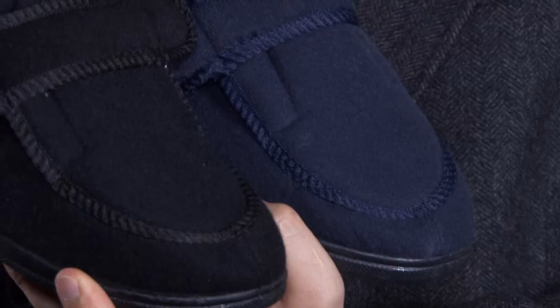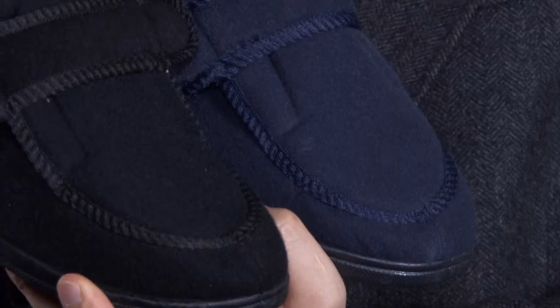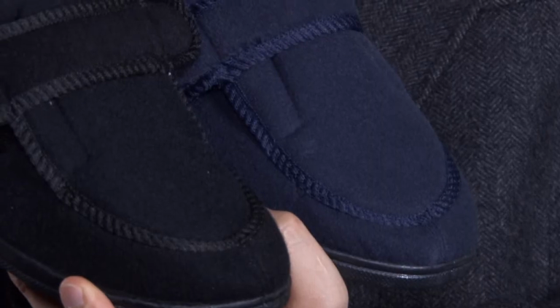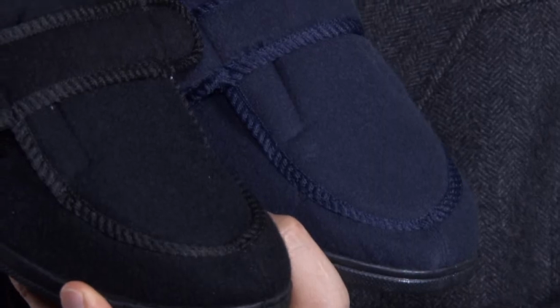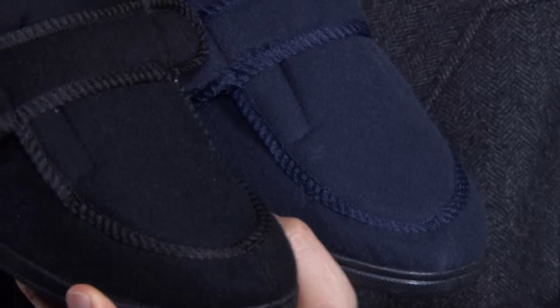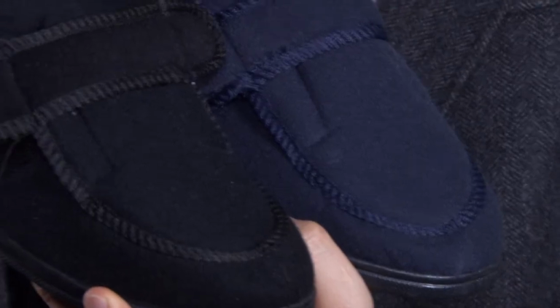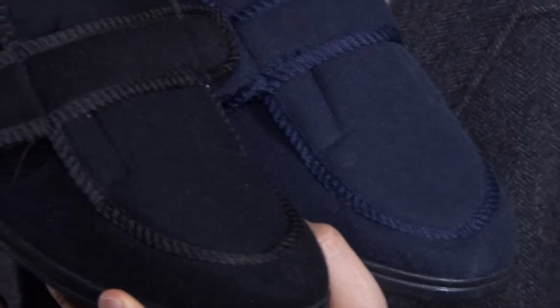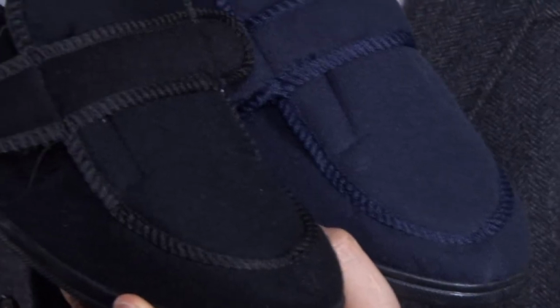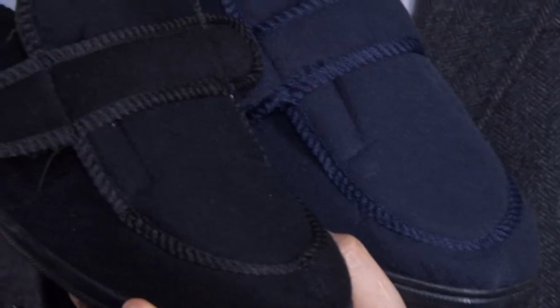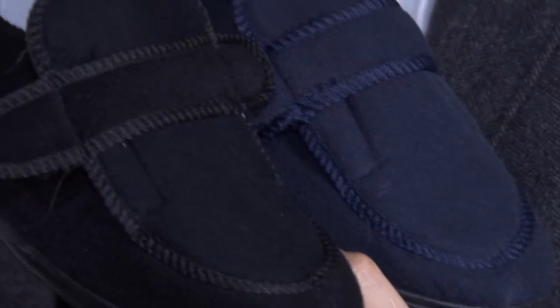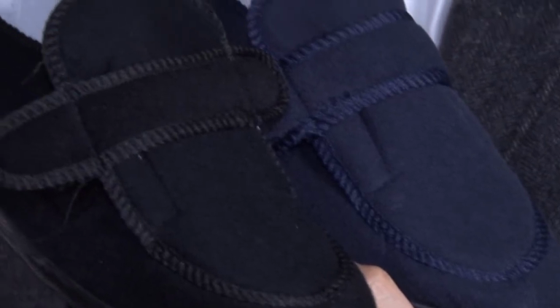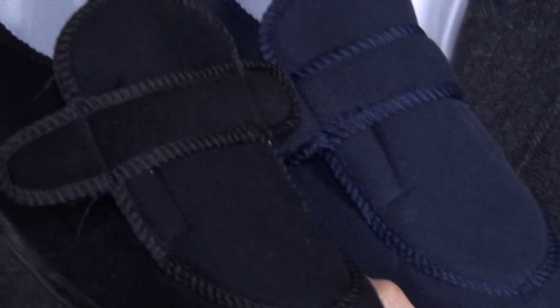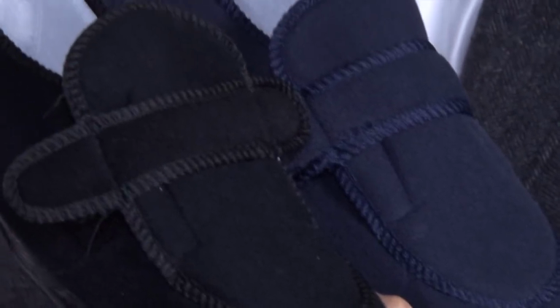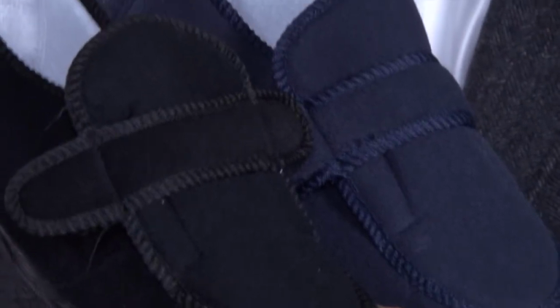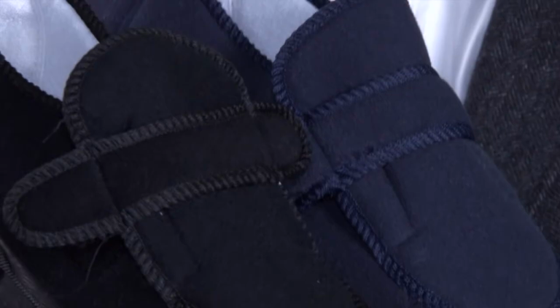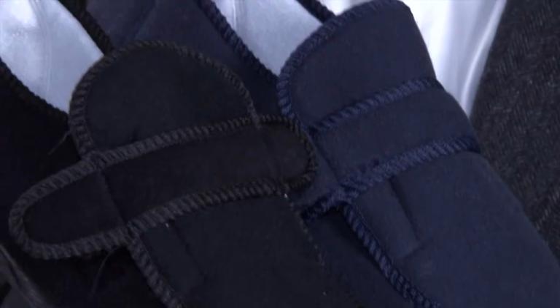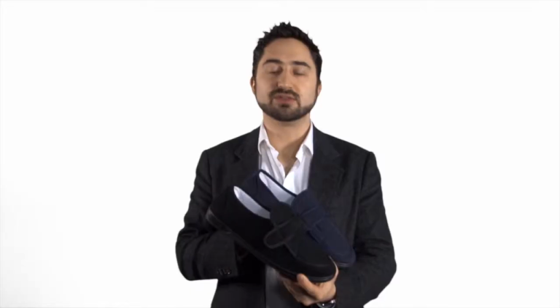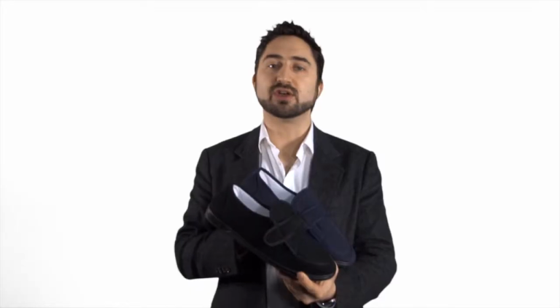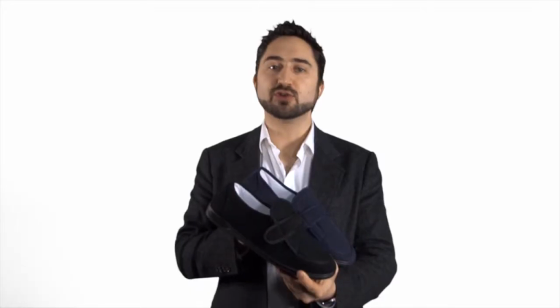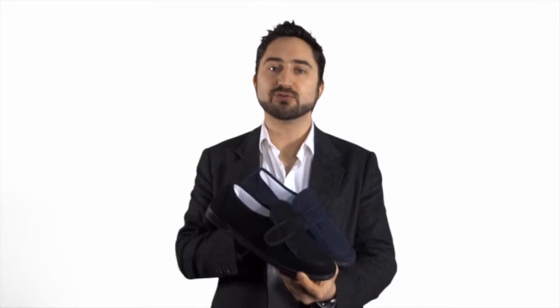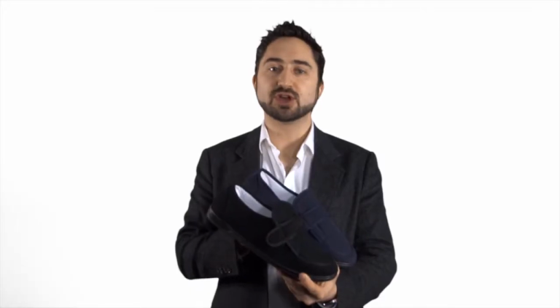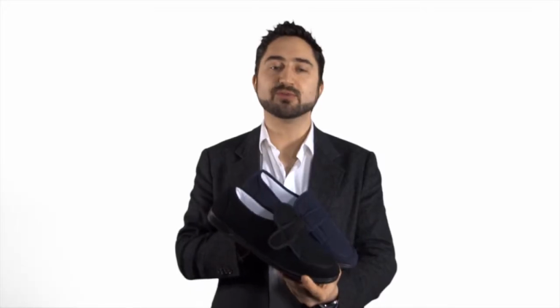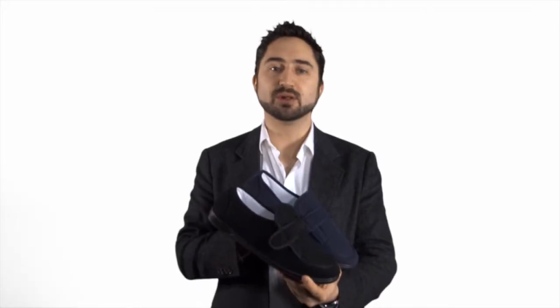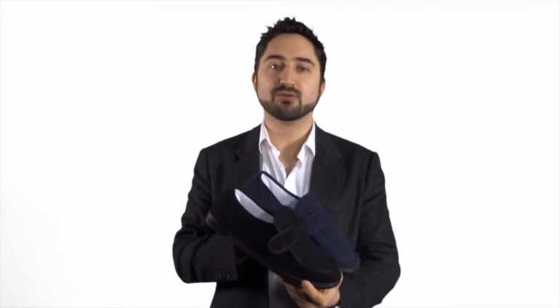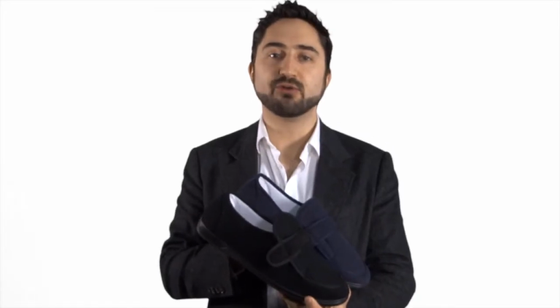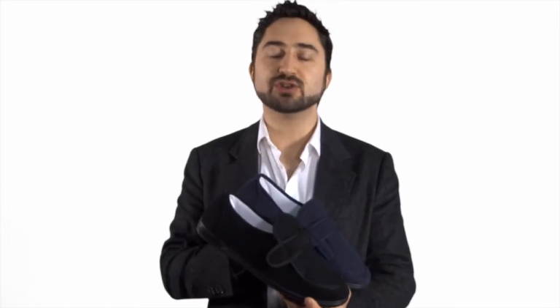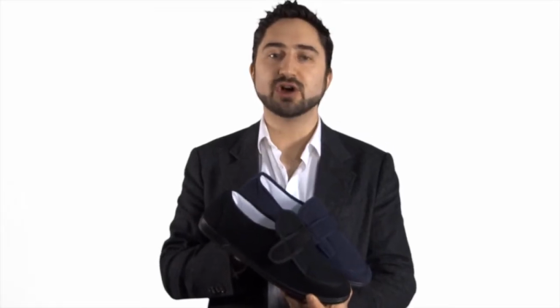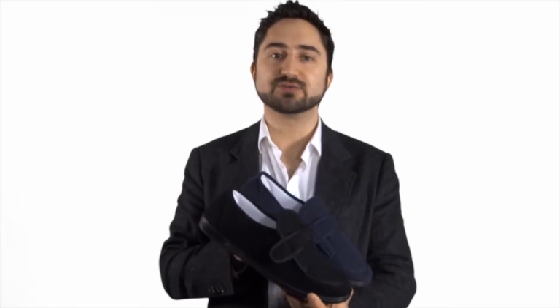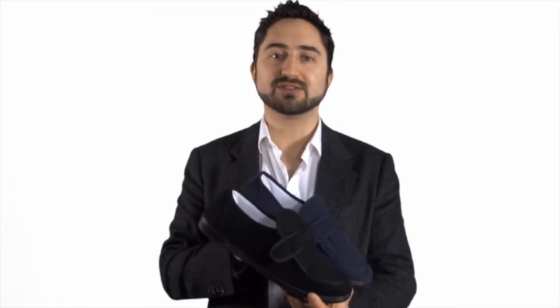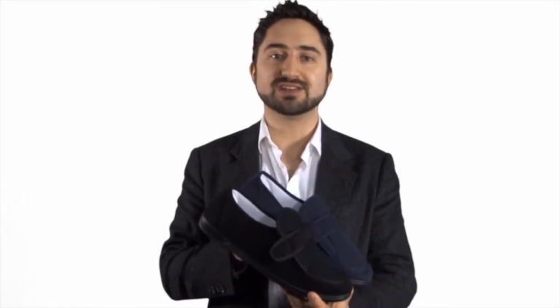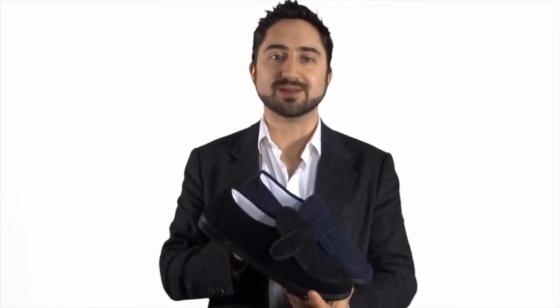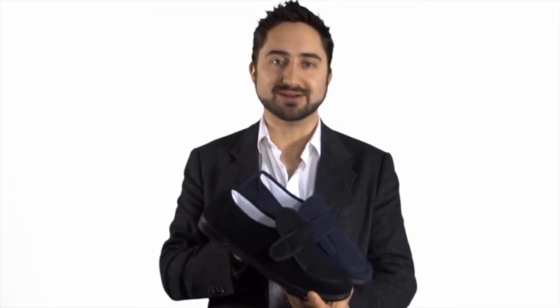Available in sizes 6 through to 12 in a twin pack. This is our soft, comfortable front touch fastening slipper.